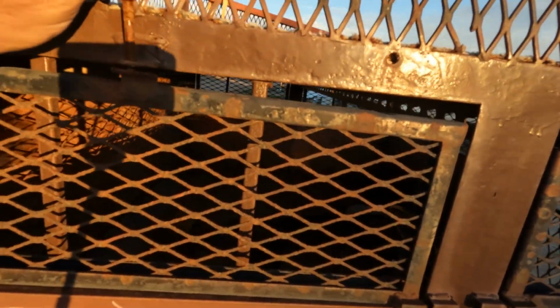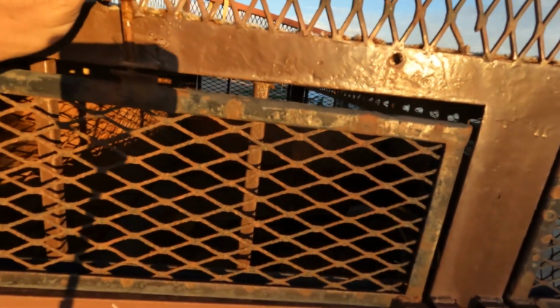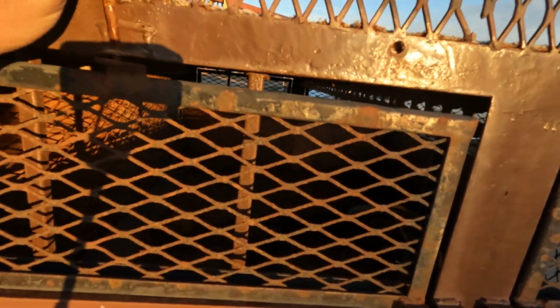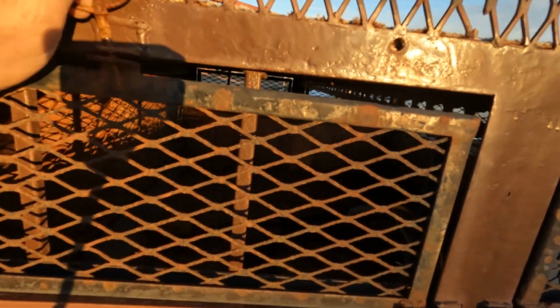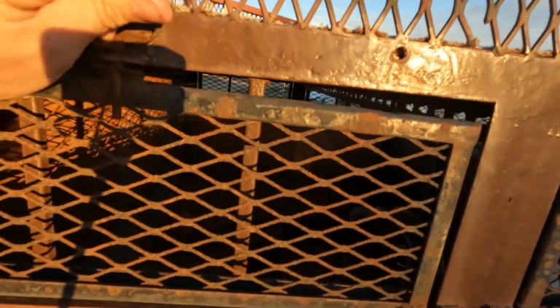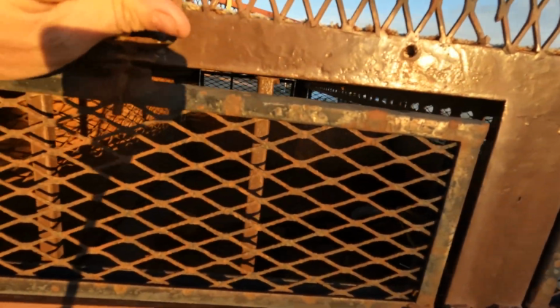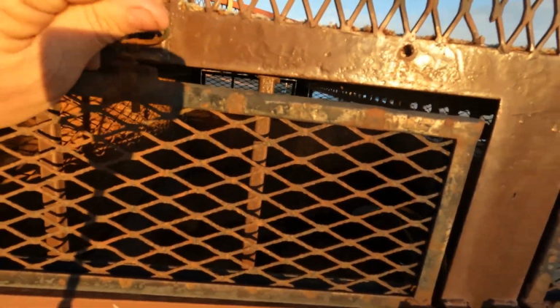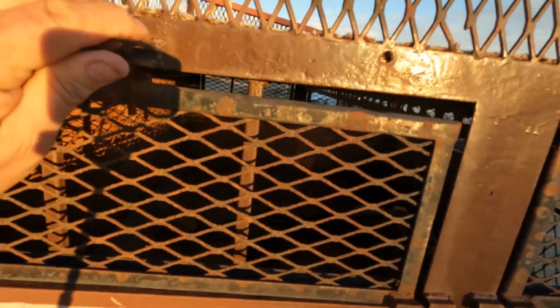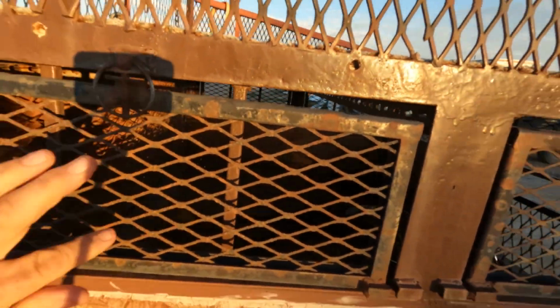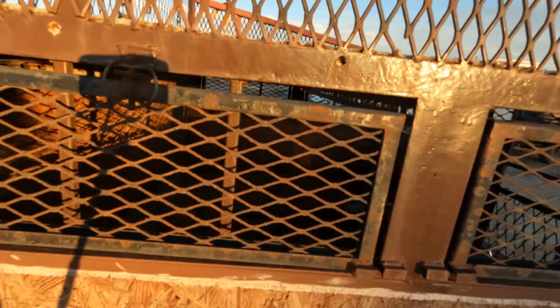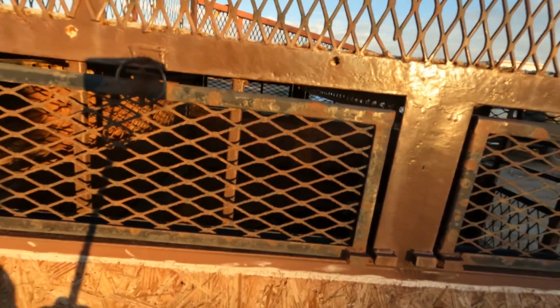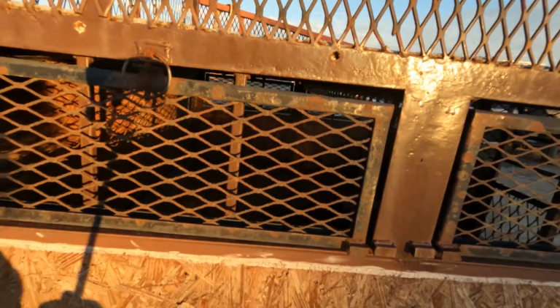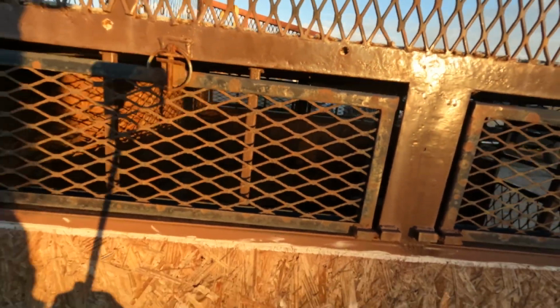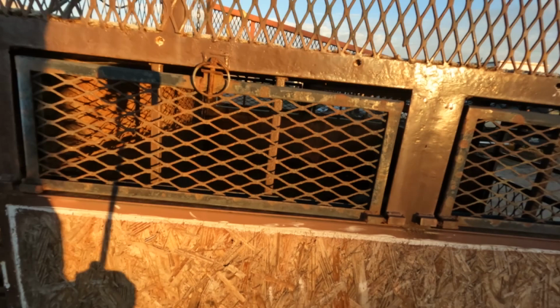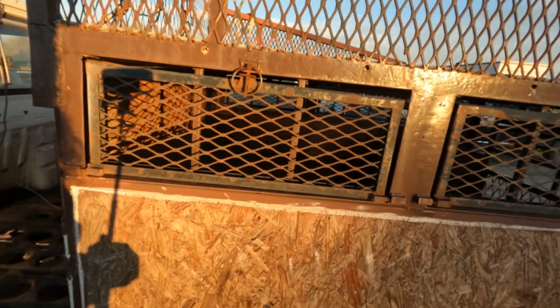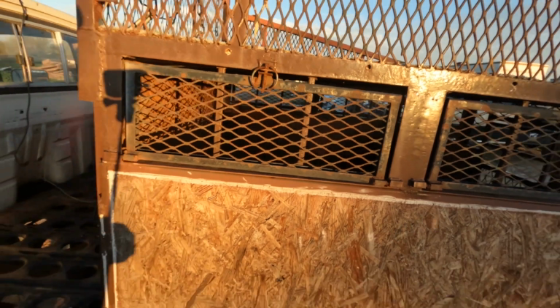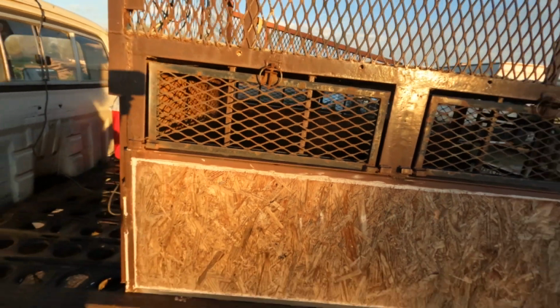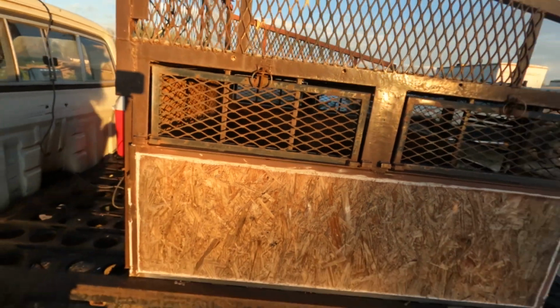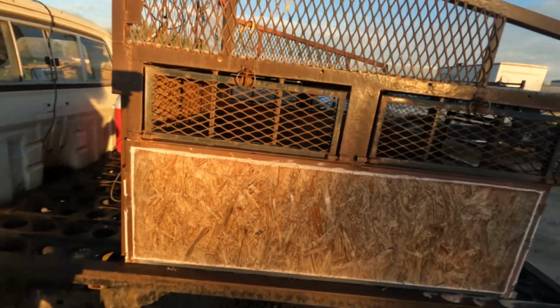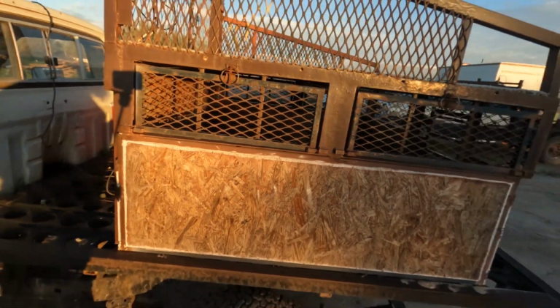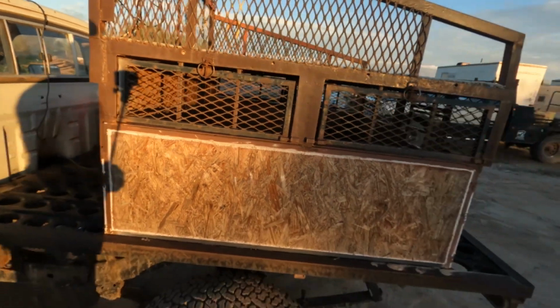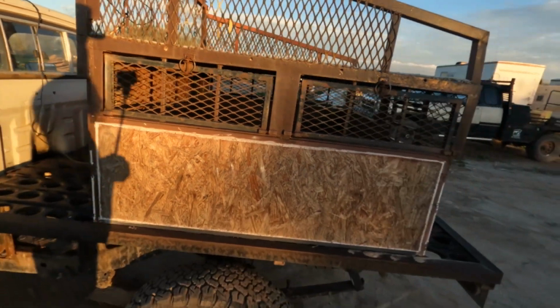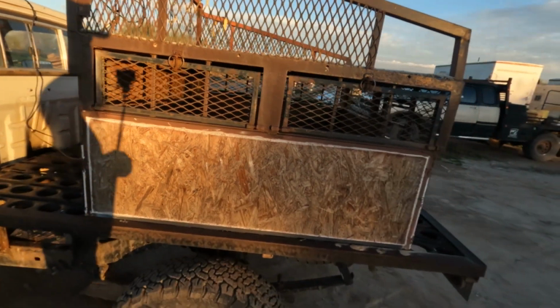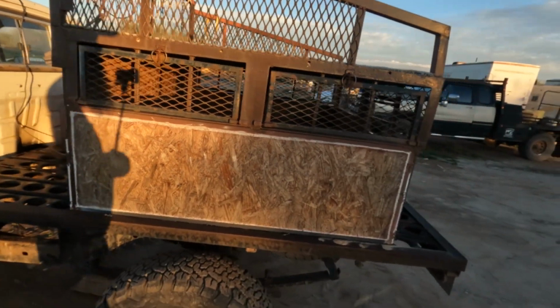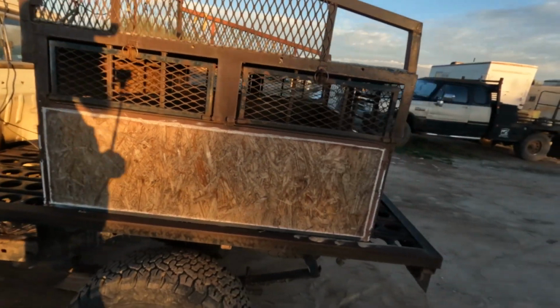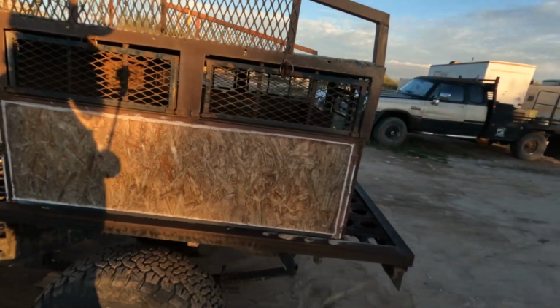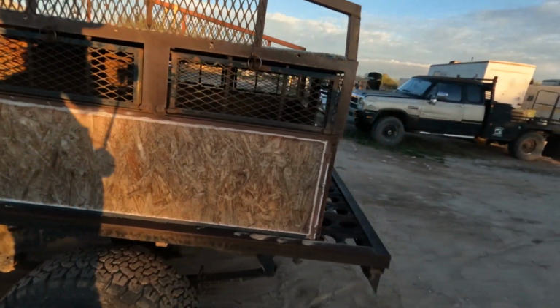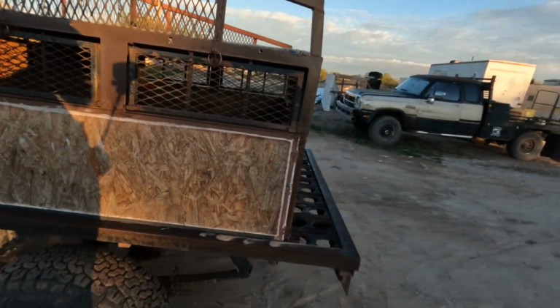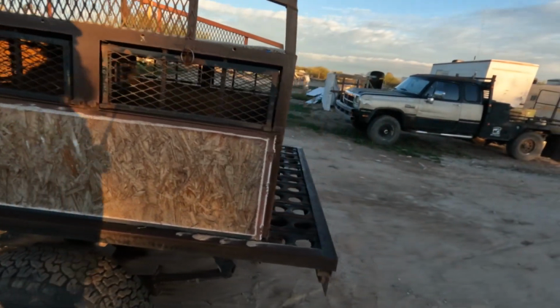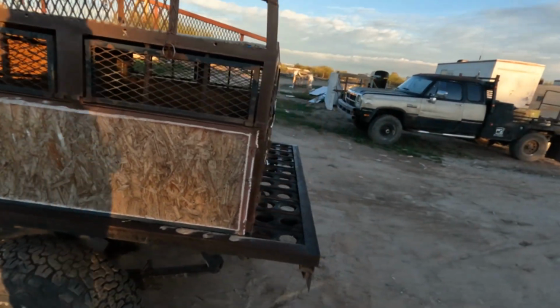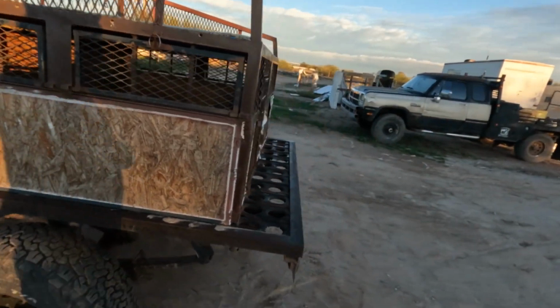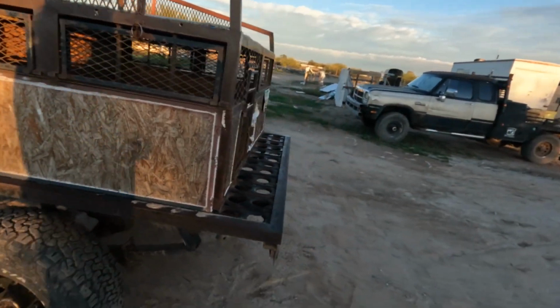I call it my puppy box because I can close them in and those little pups can't really jump out — and they will.